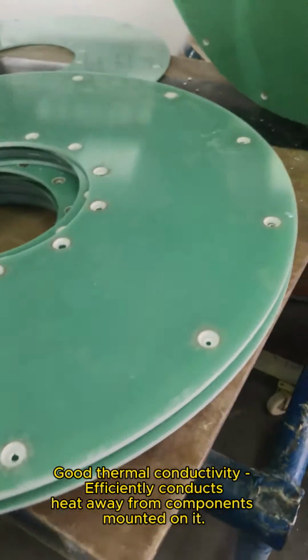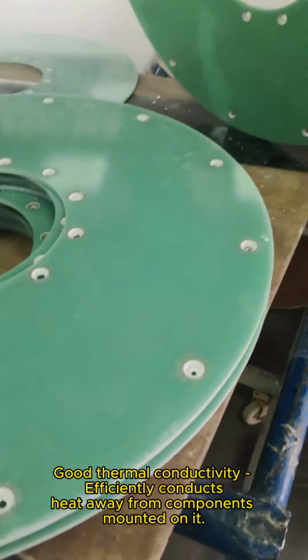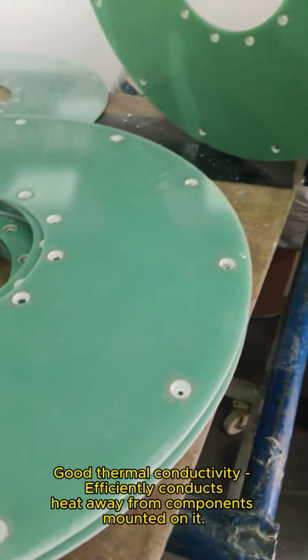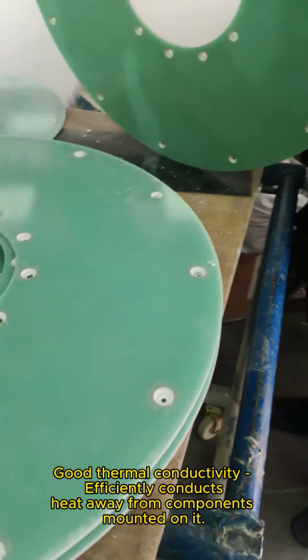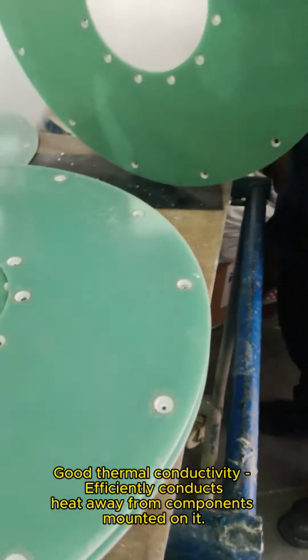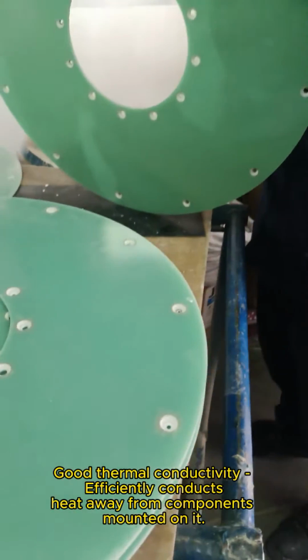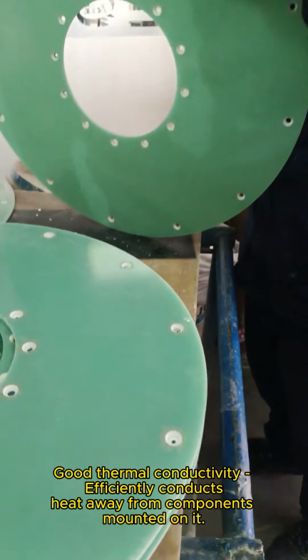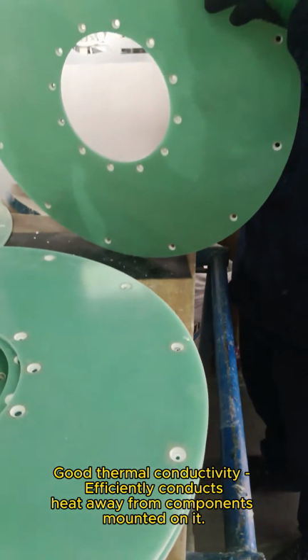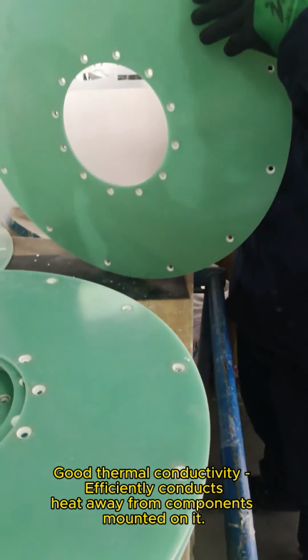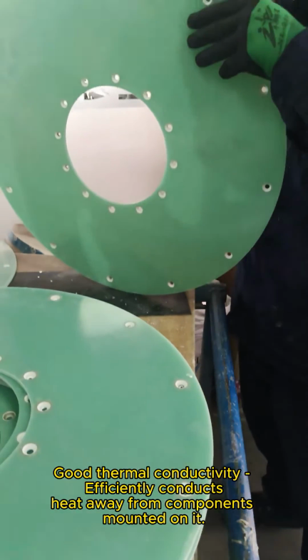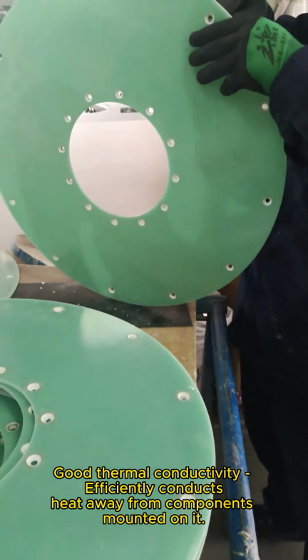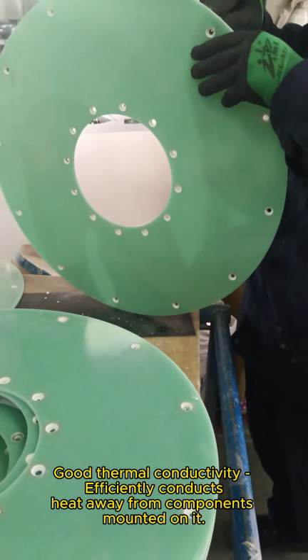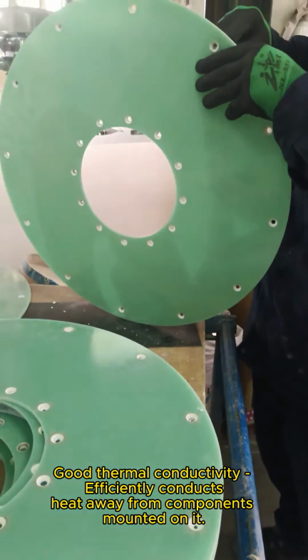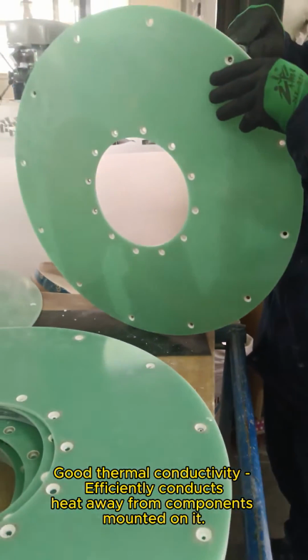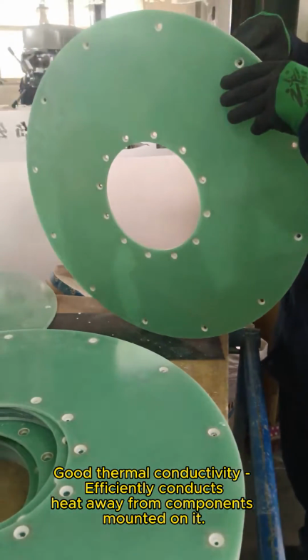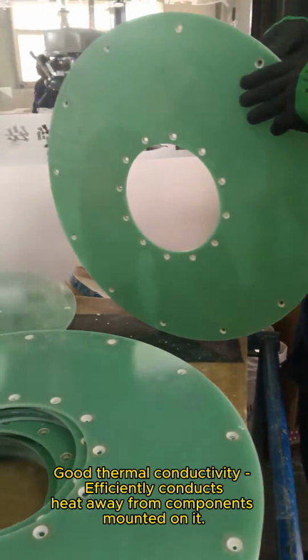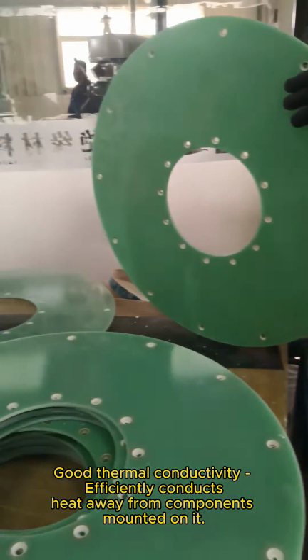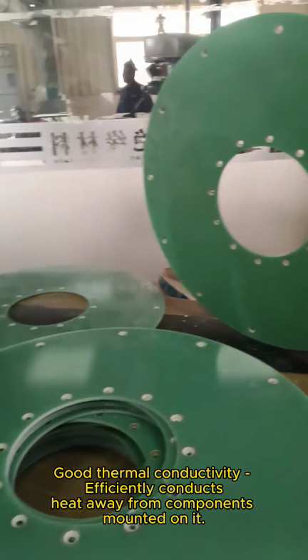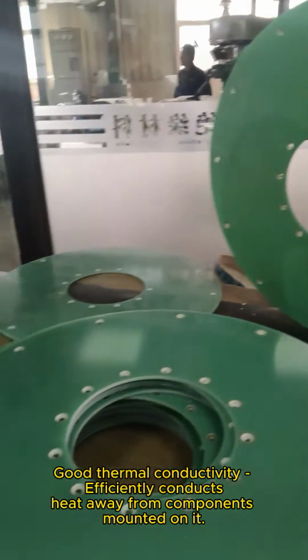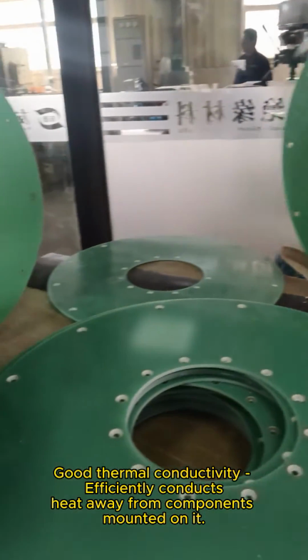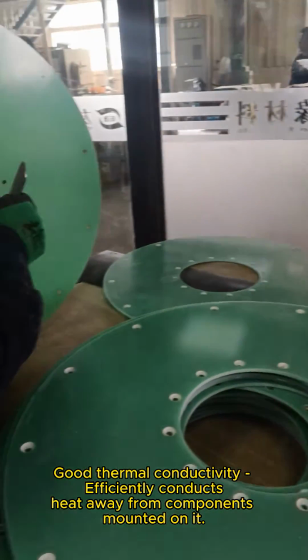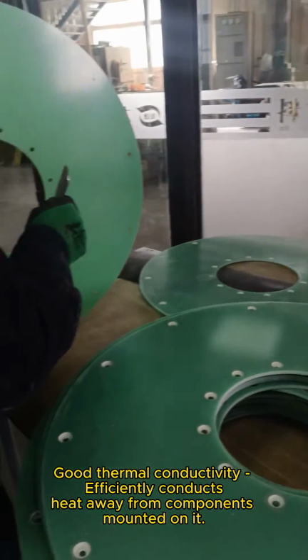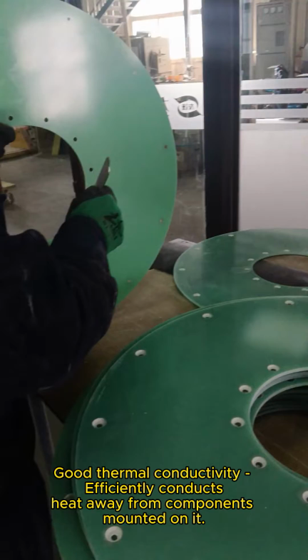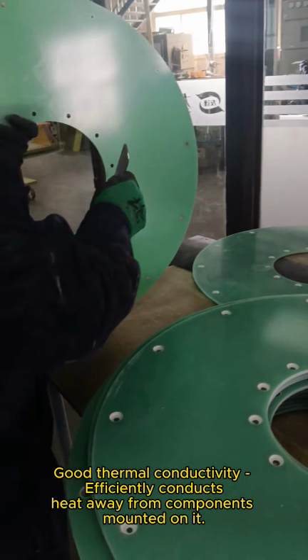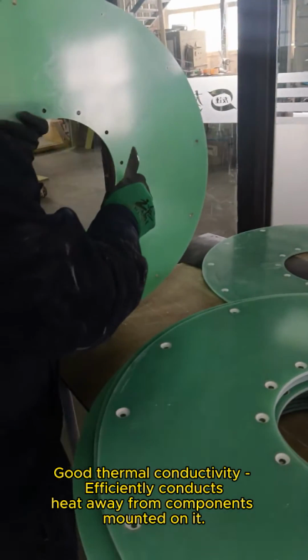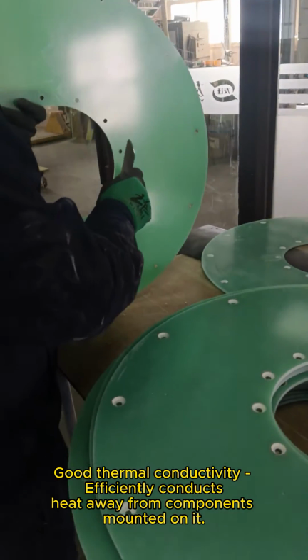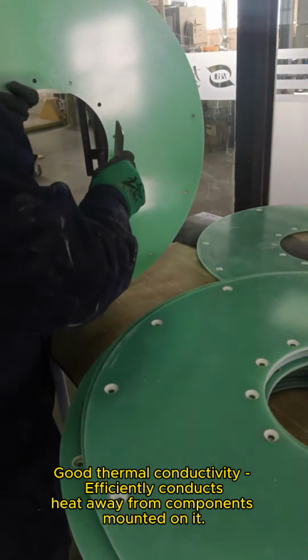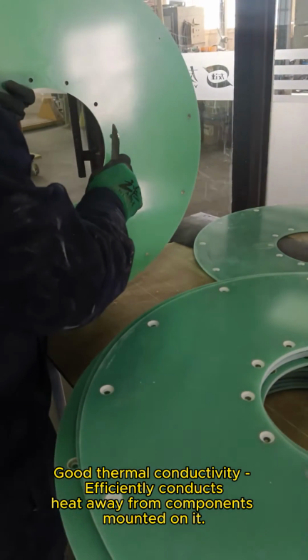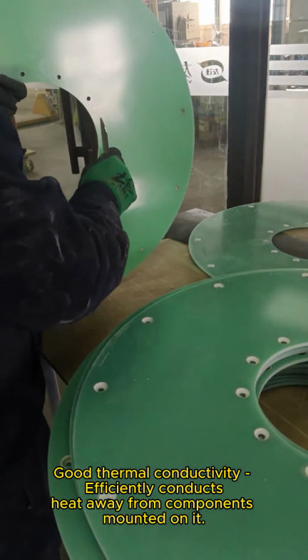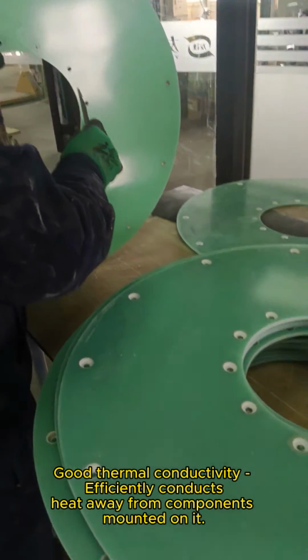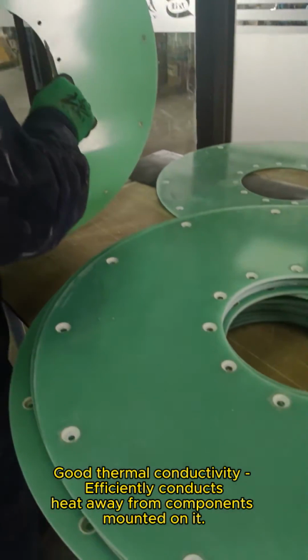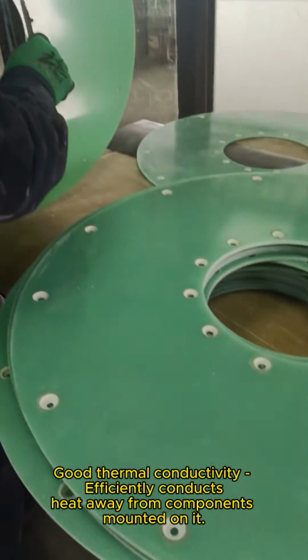Good thermal conductivity. G10/FR4 efficiently conducts heat away from components mounted on it, helping with cooling.